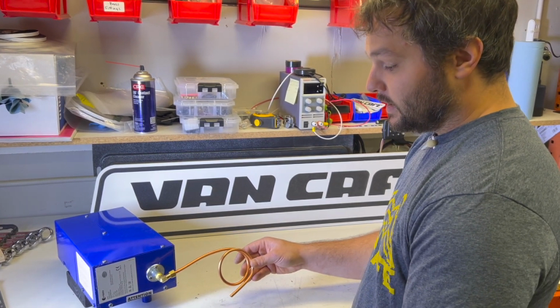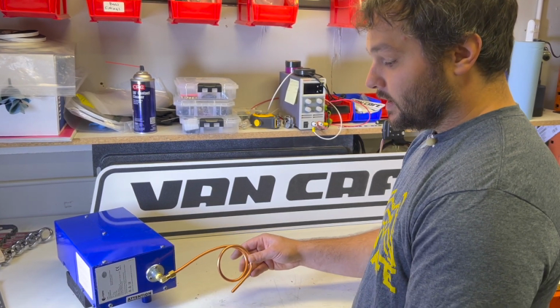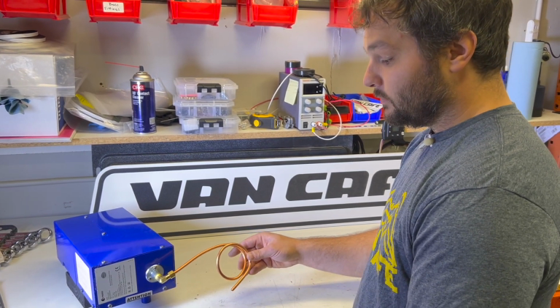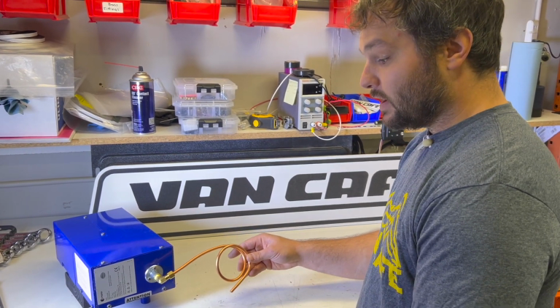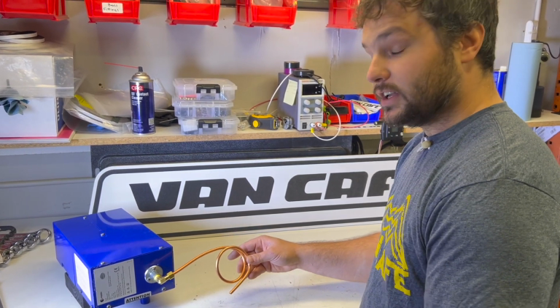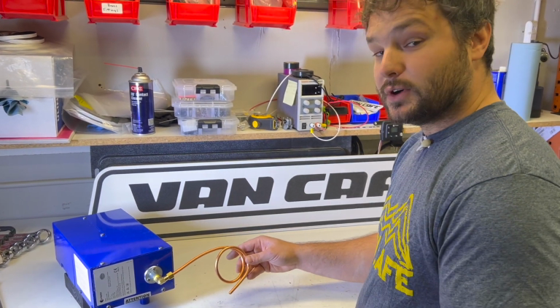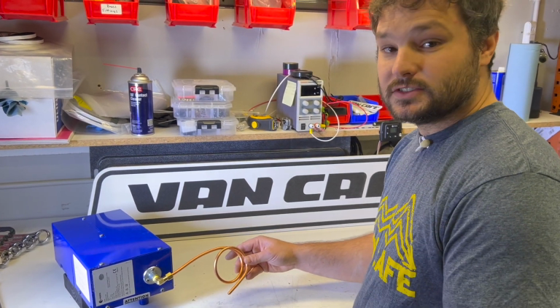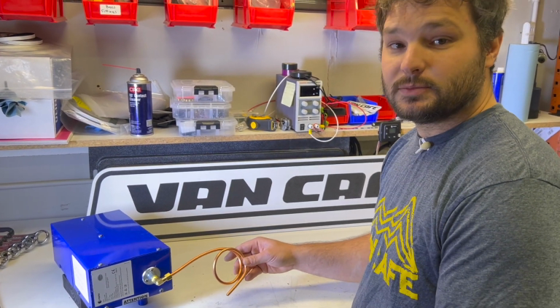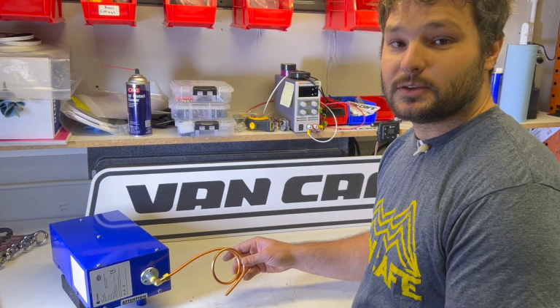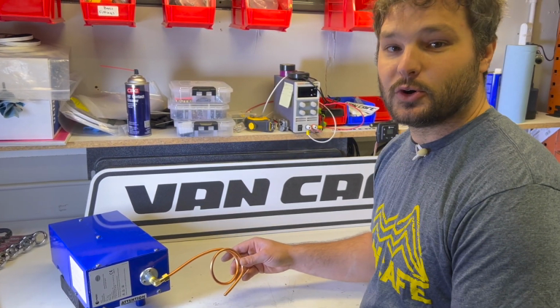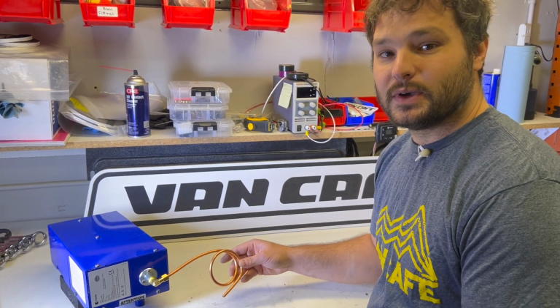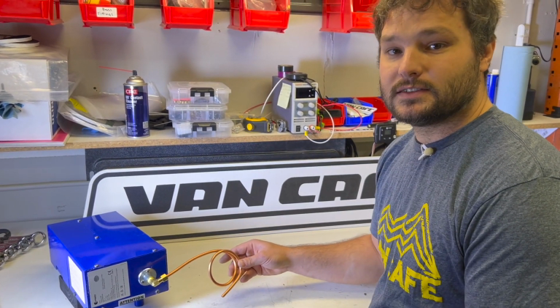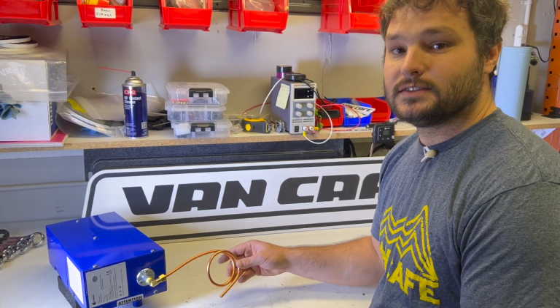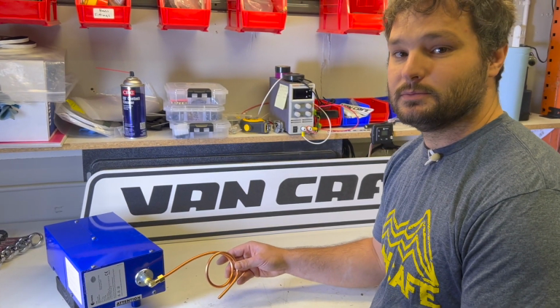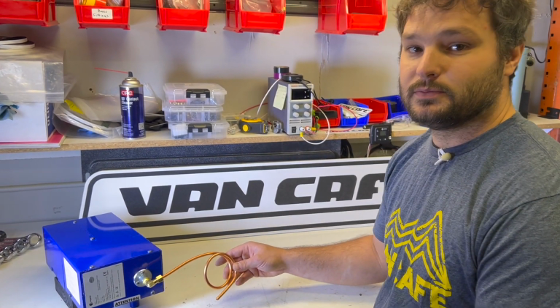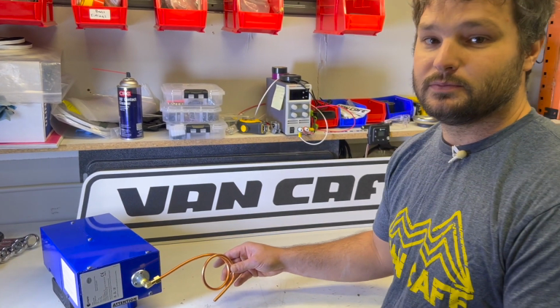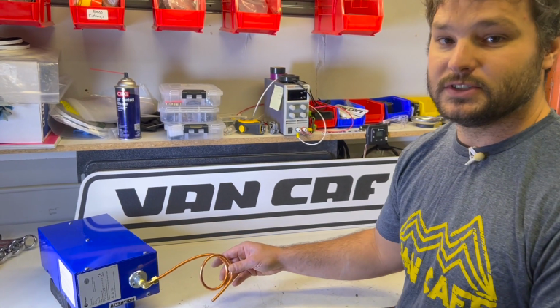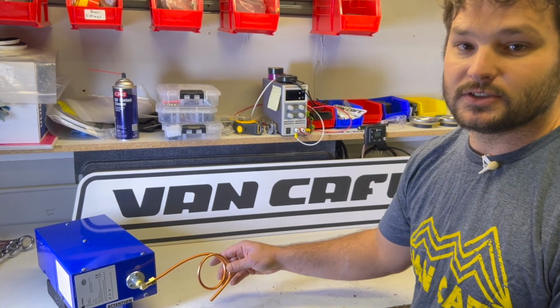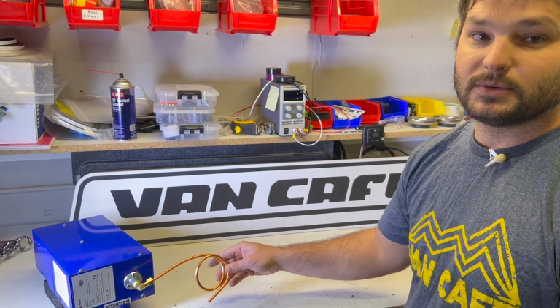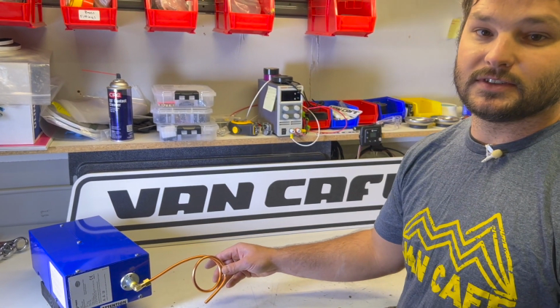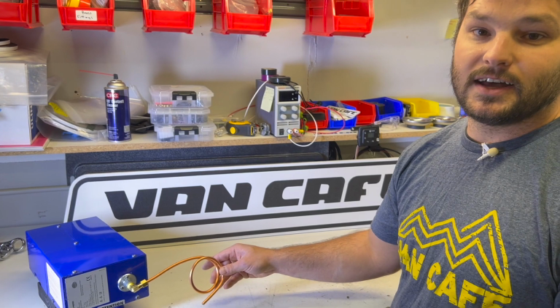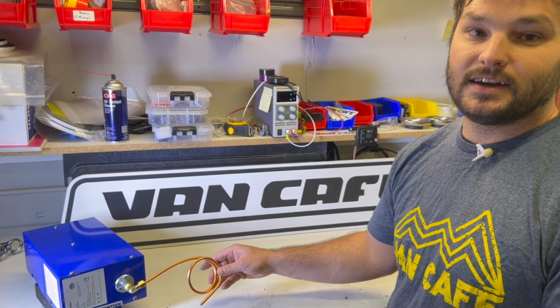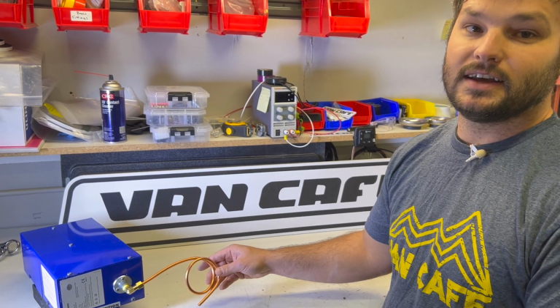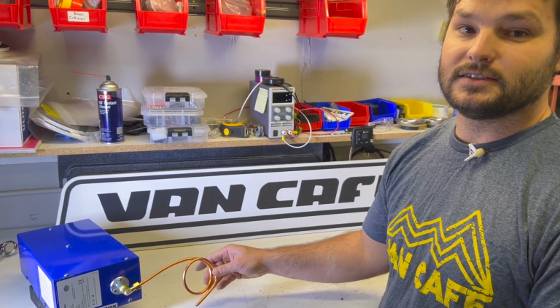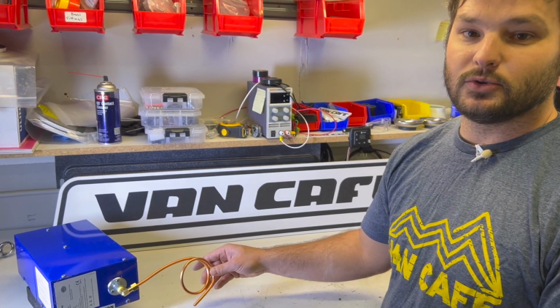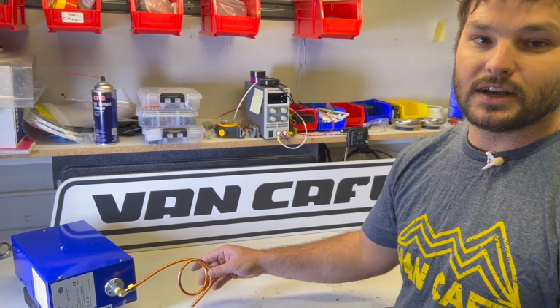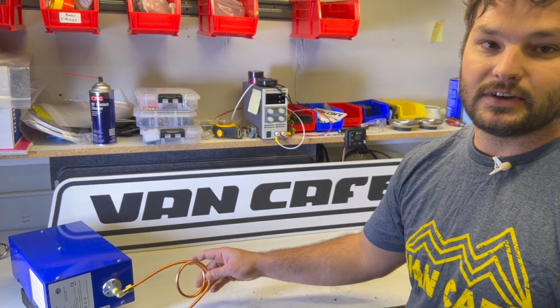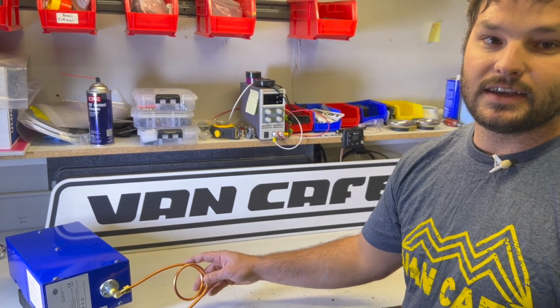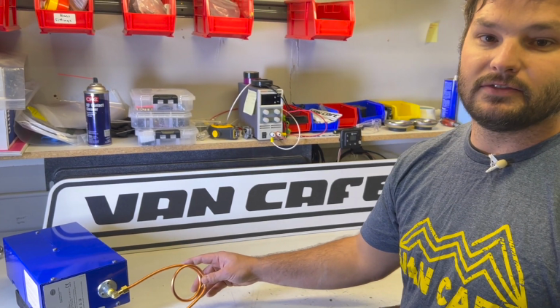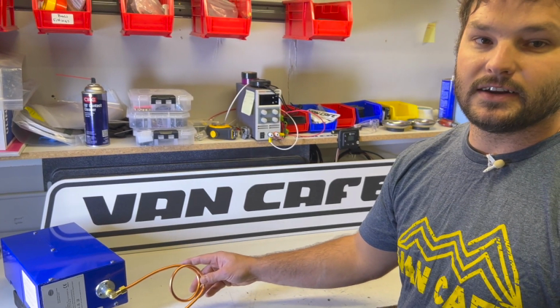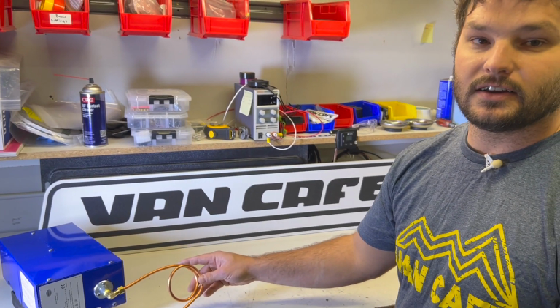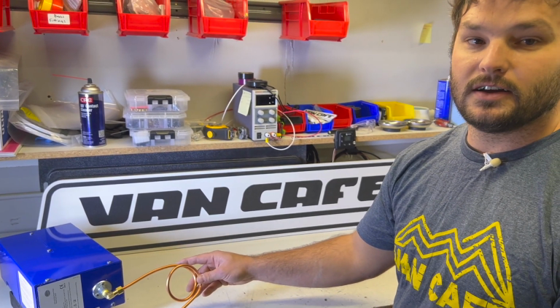If you have any questions about the Propexes, please drop us a line at support@VanCafe.com.